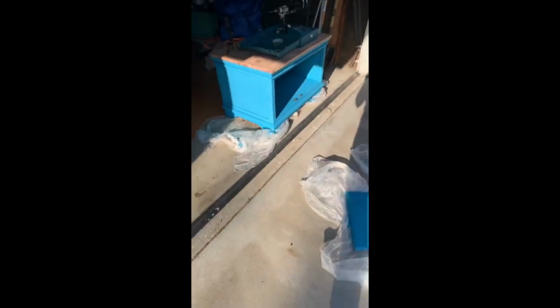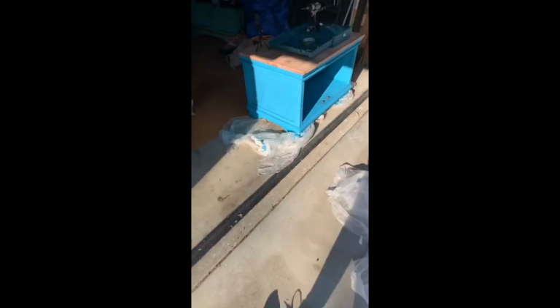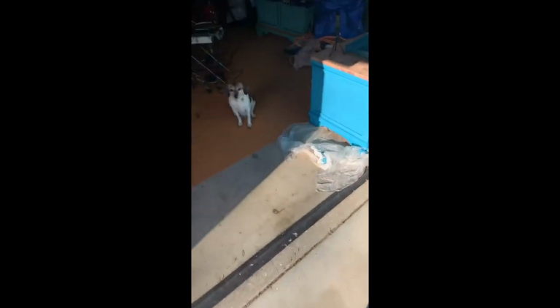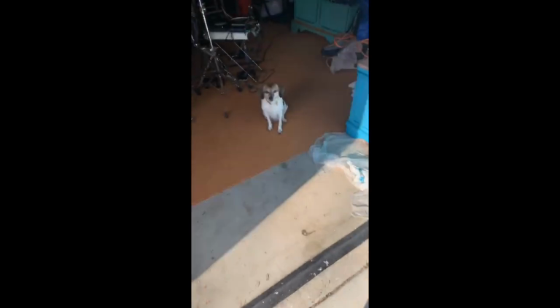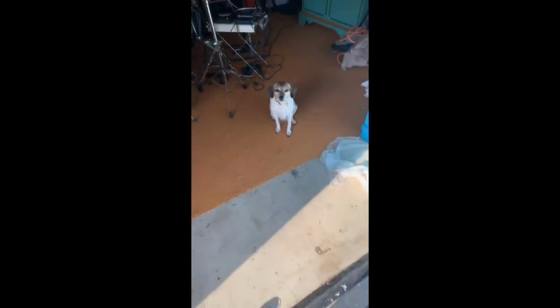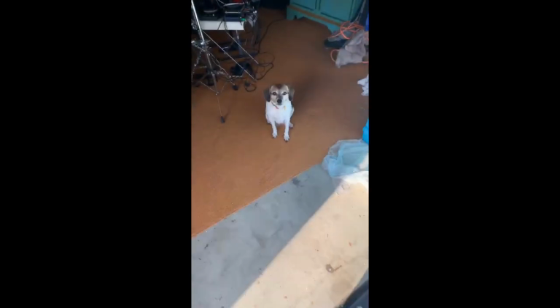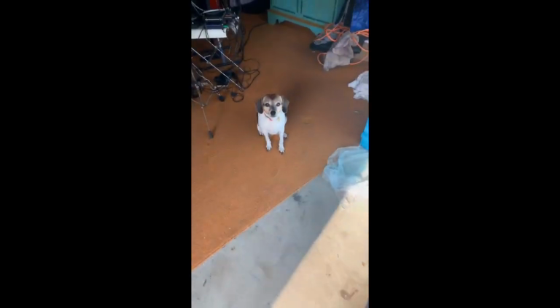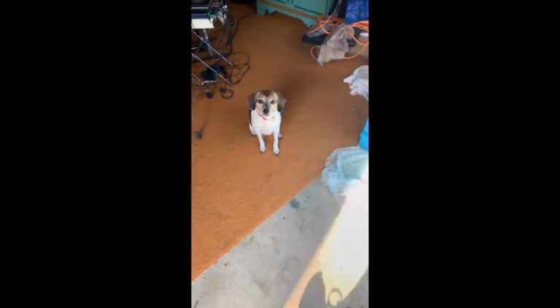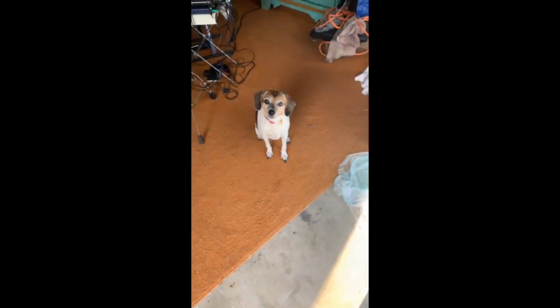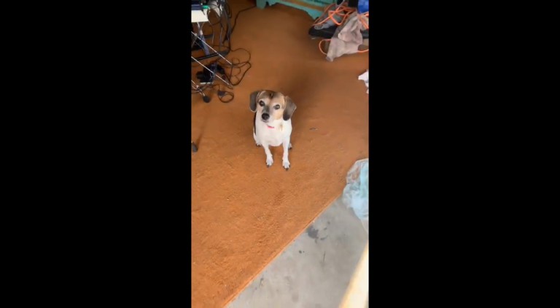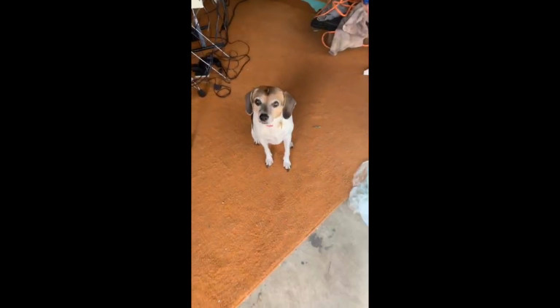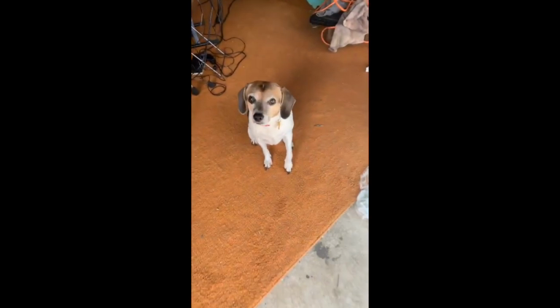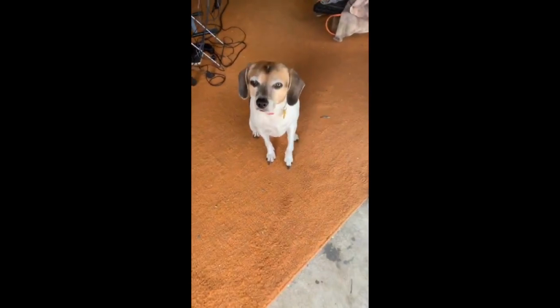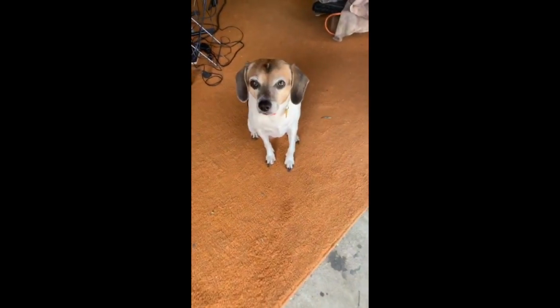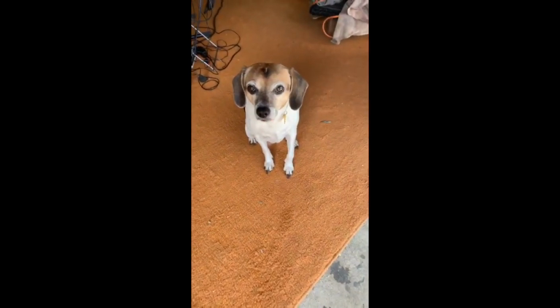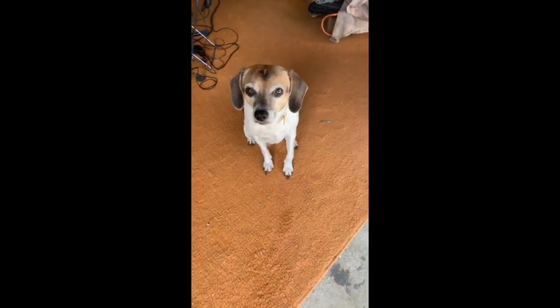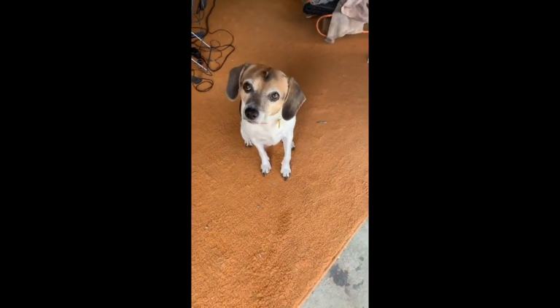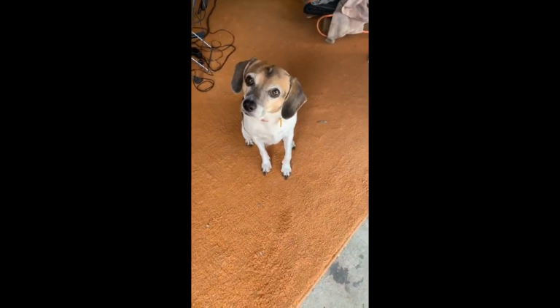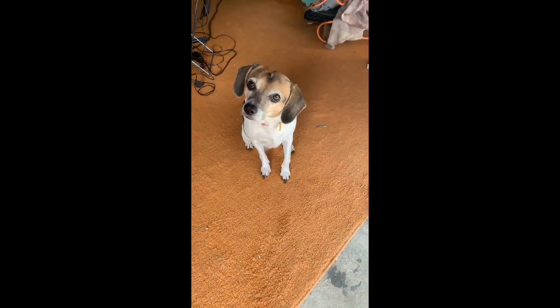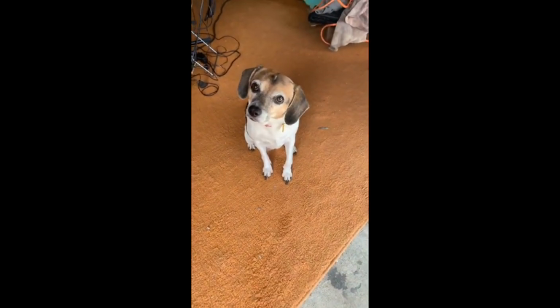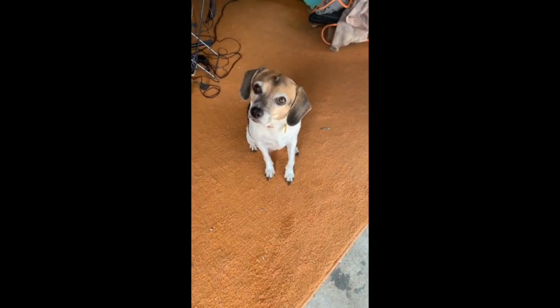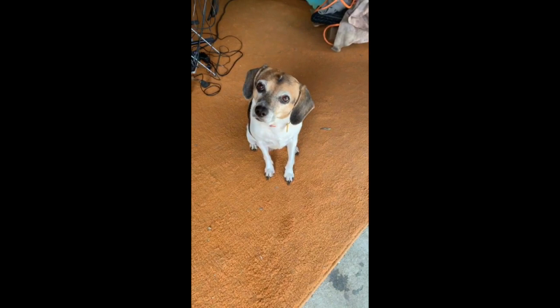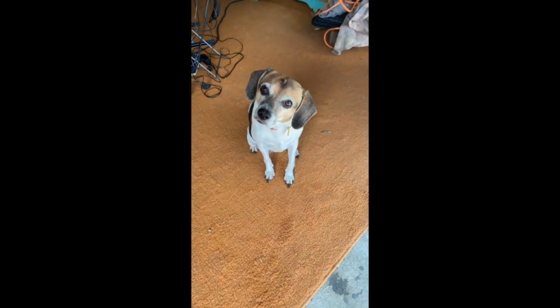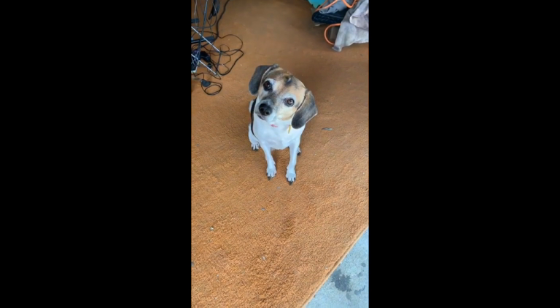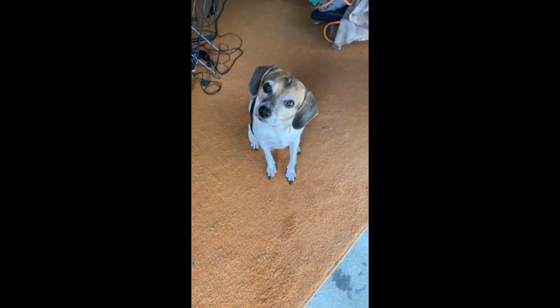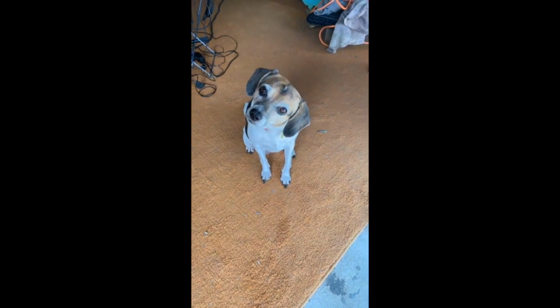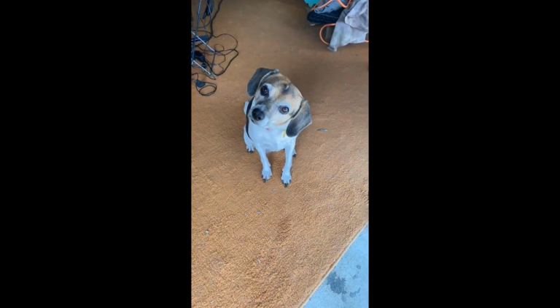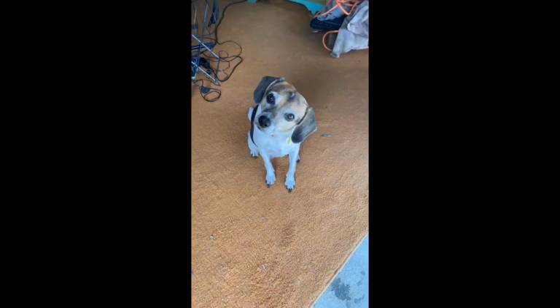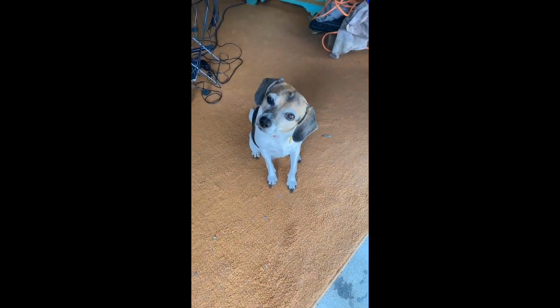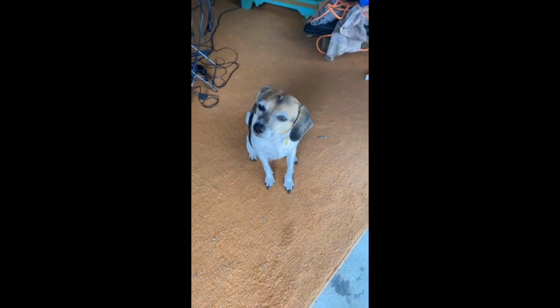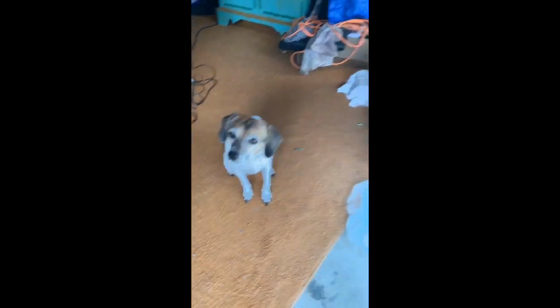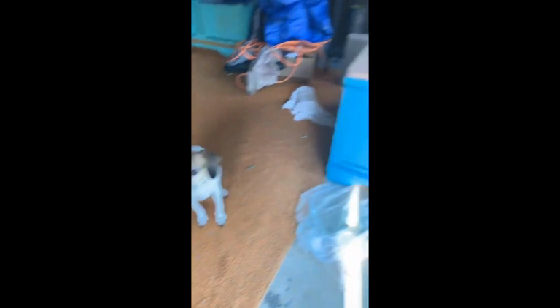This is my puppy dog, Gertie. Say hello, Gertie. Isn't she precious? She's so good. She's my supervisor right now.